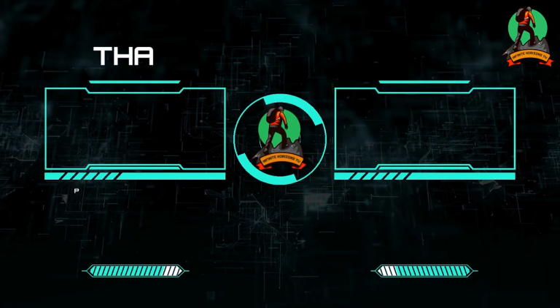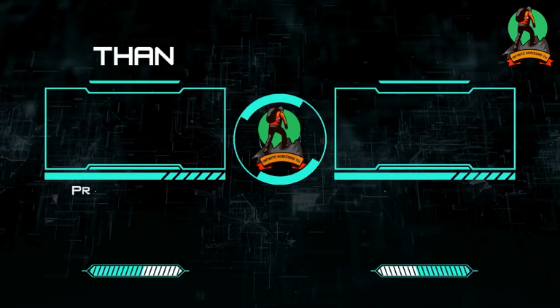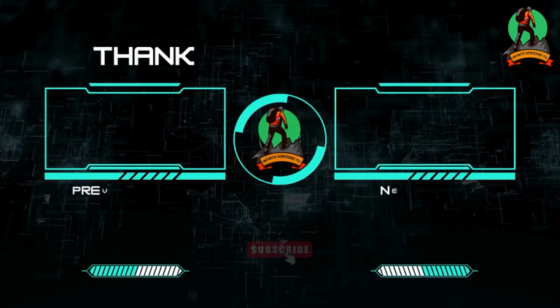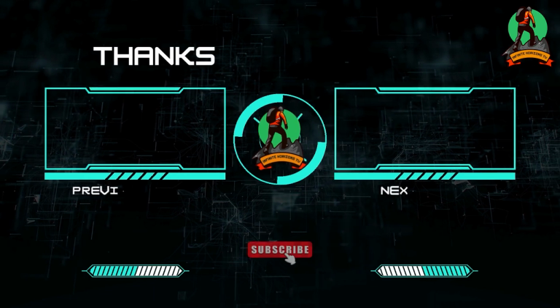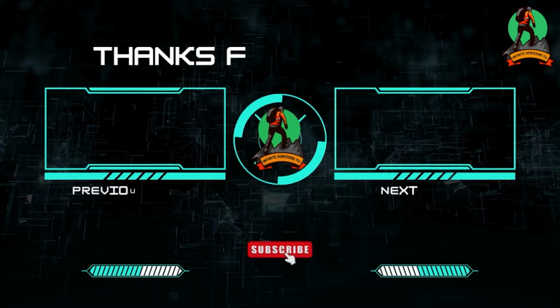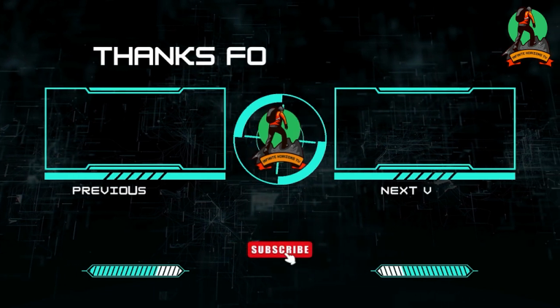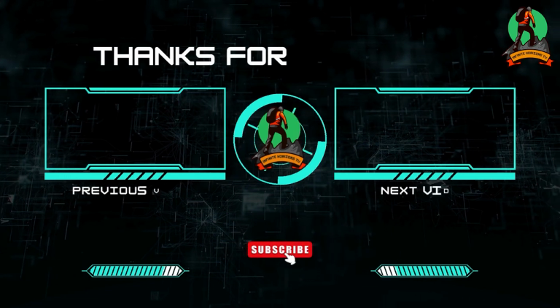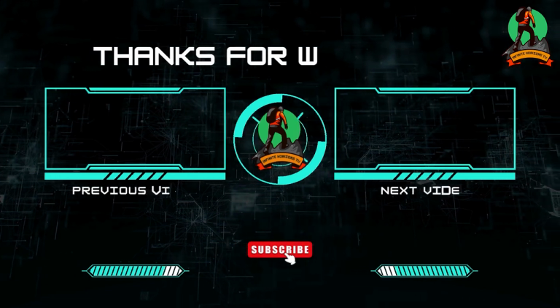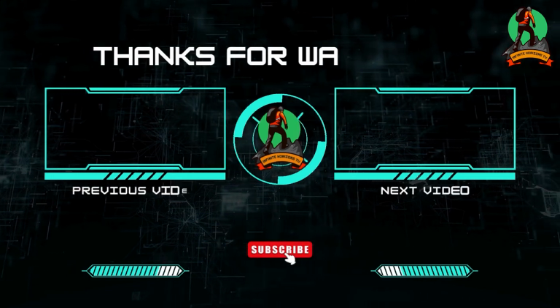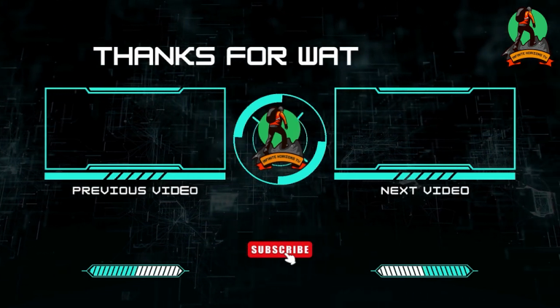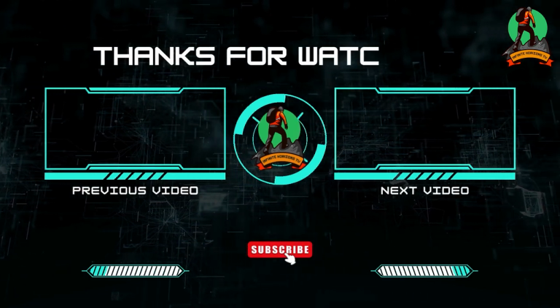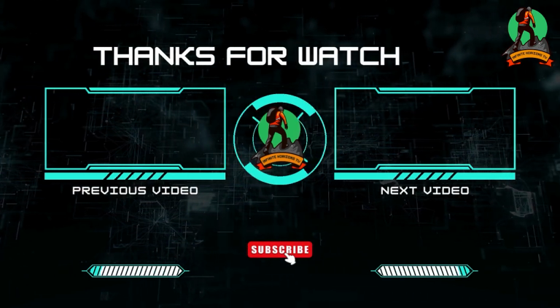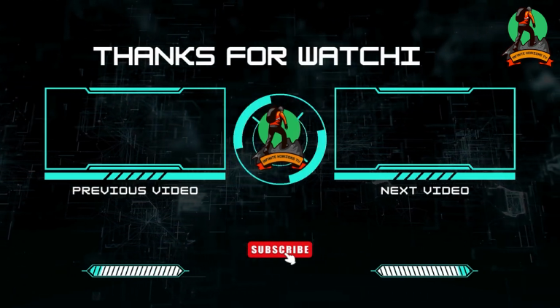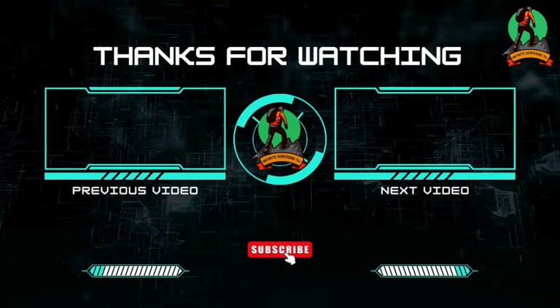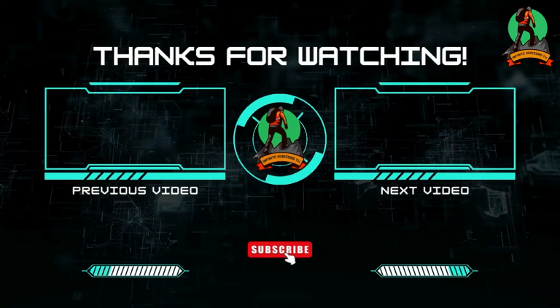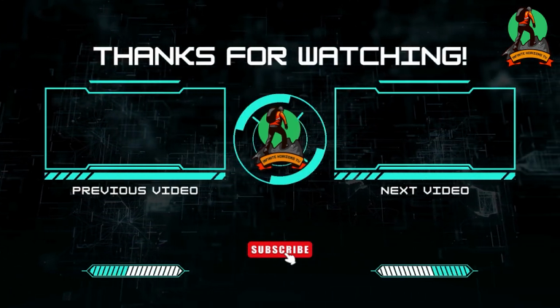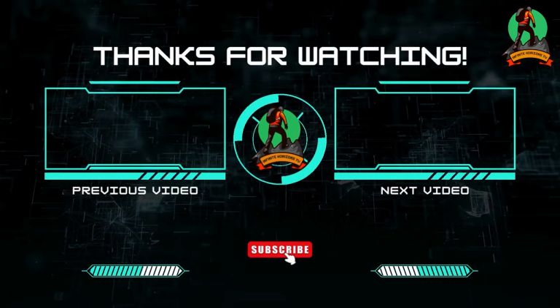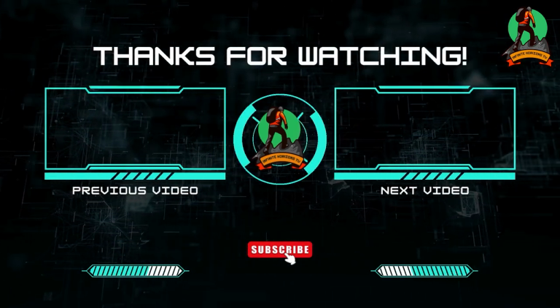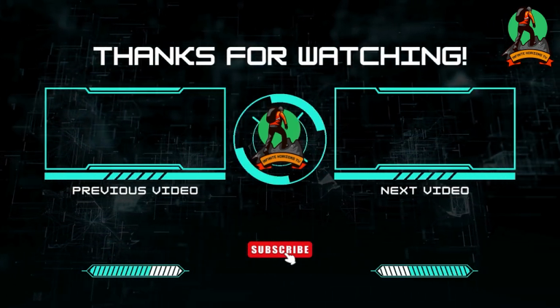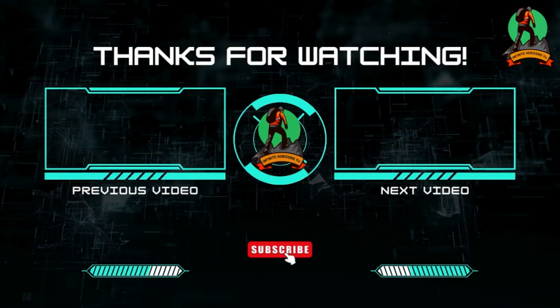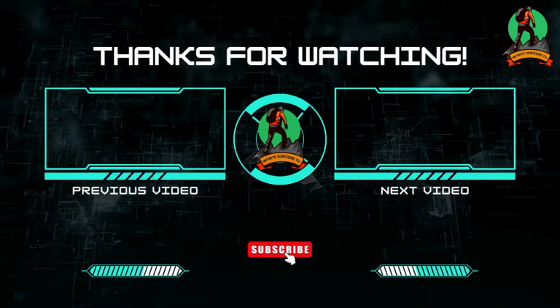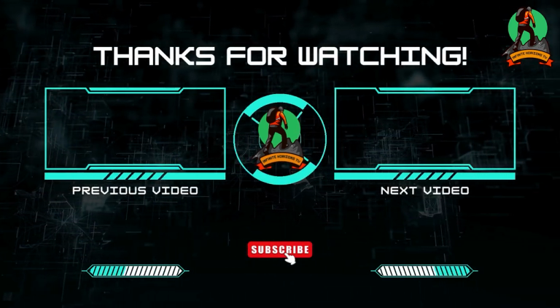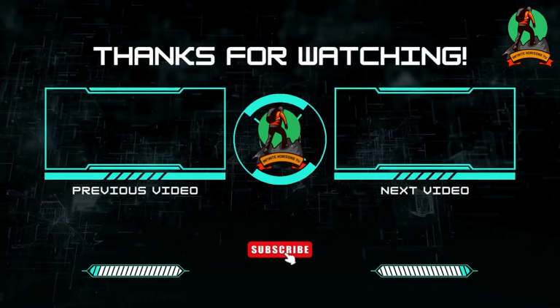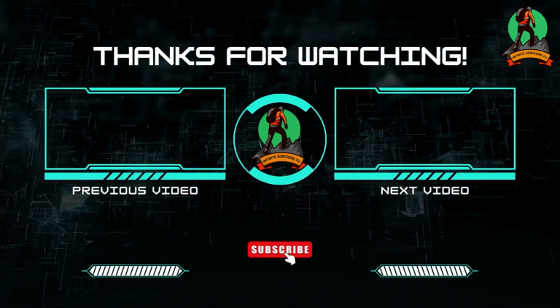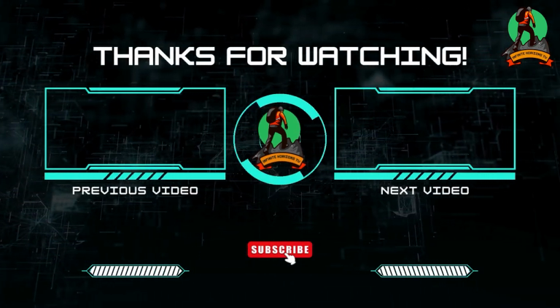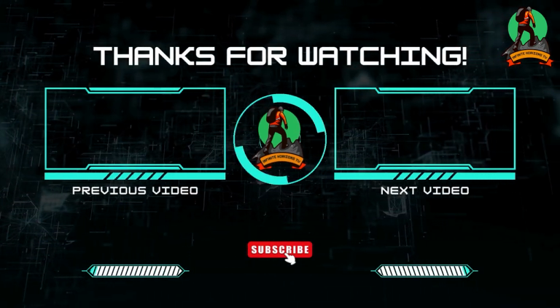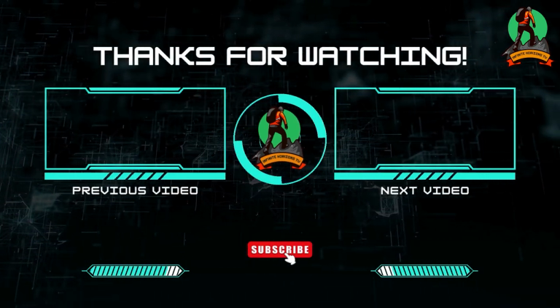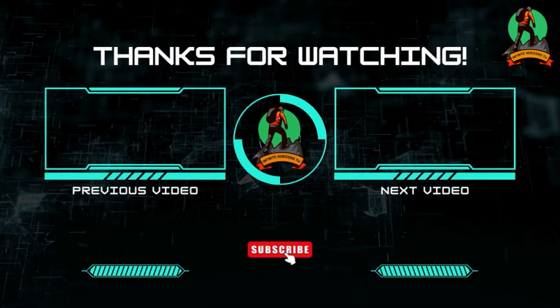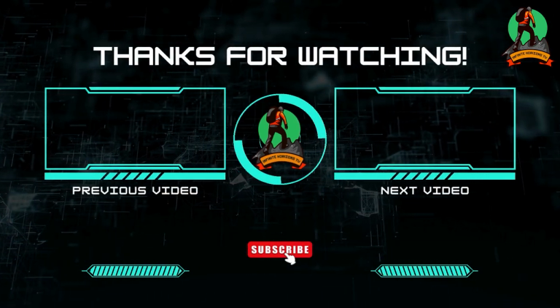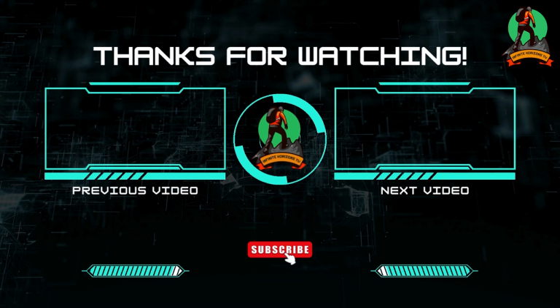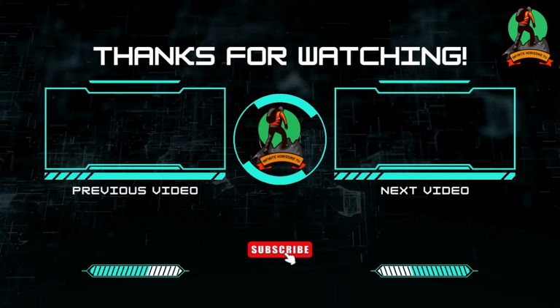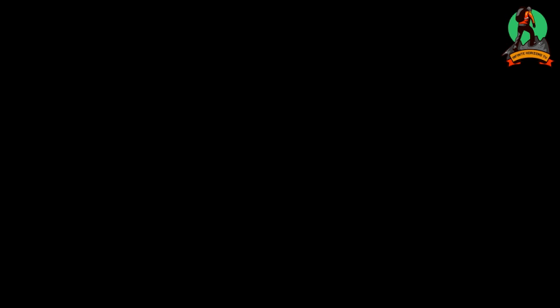That's the end of the video. If you enjoyed it, don't forget to hit the like button.